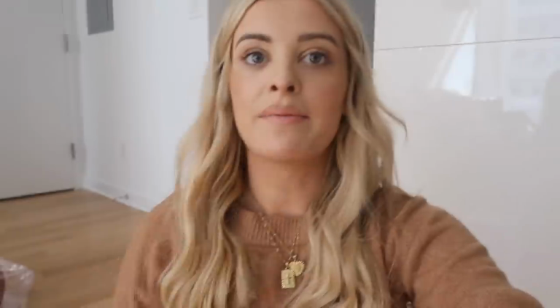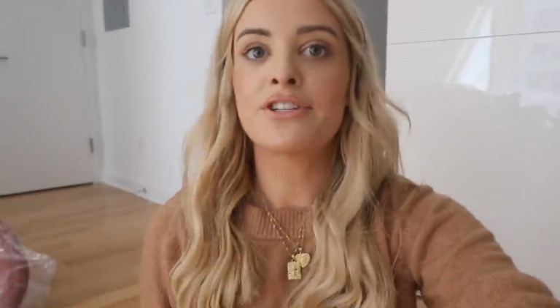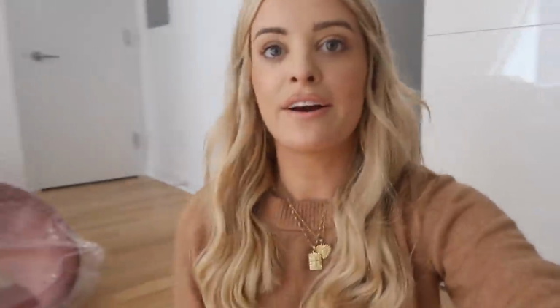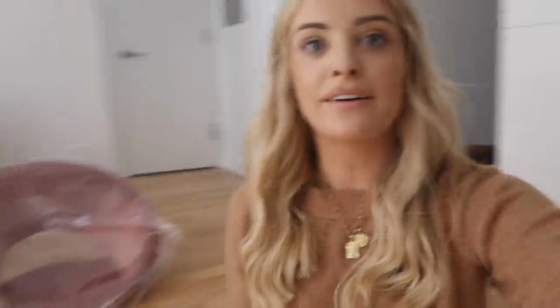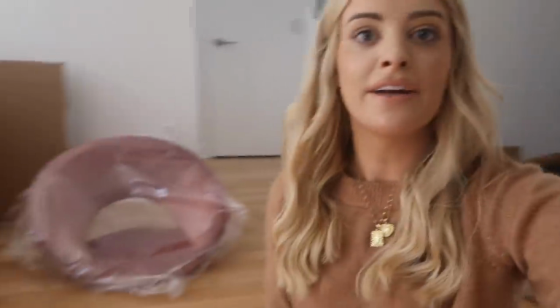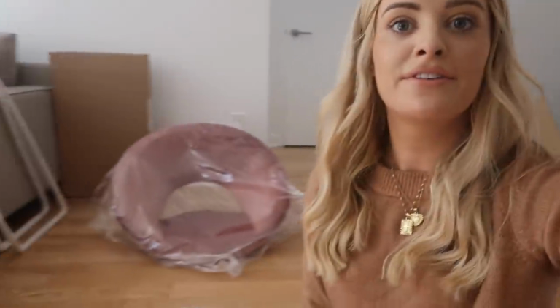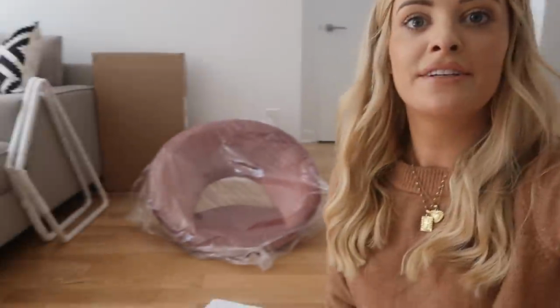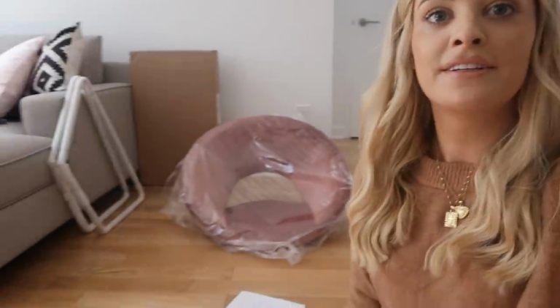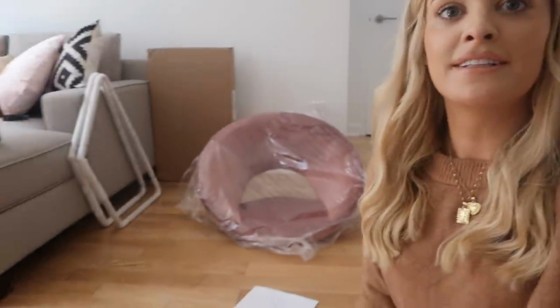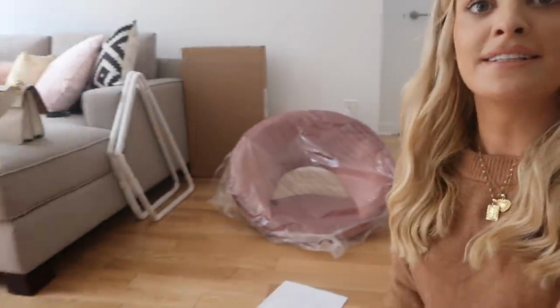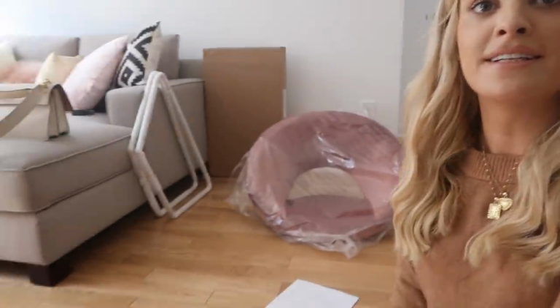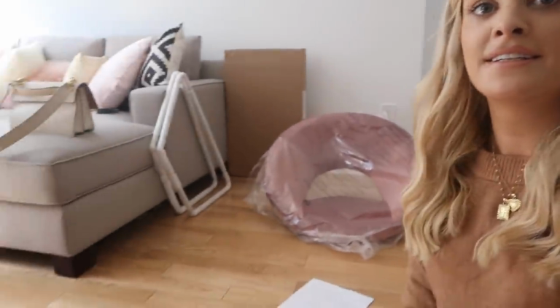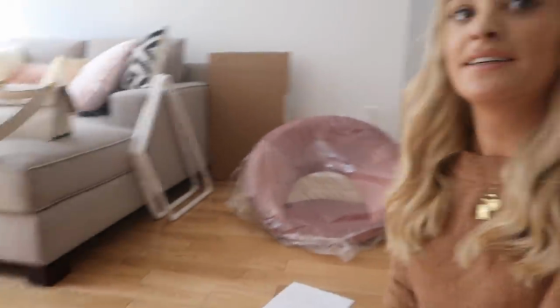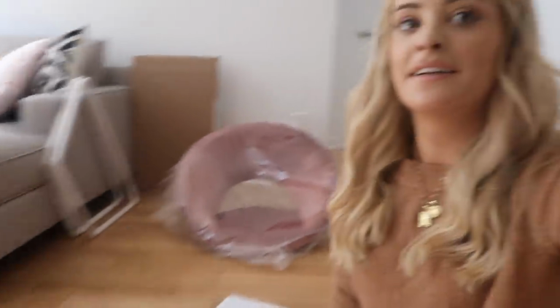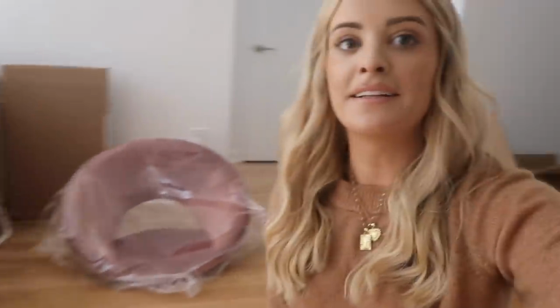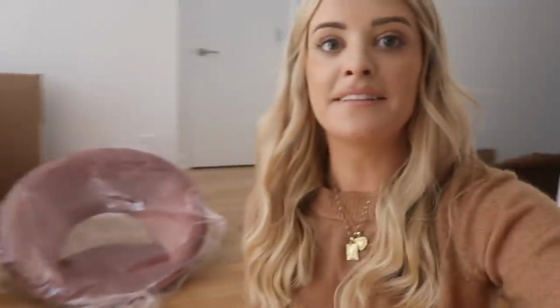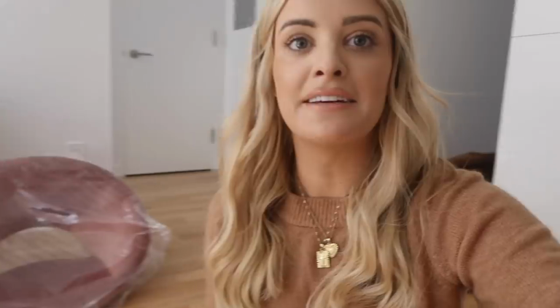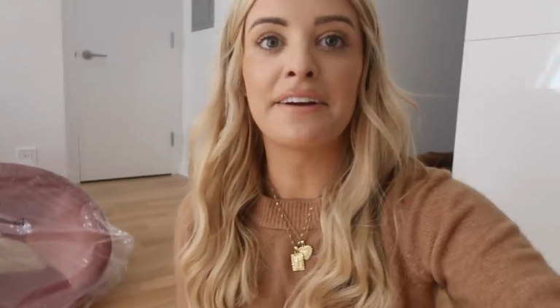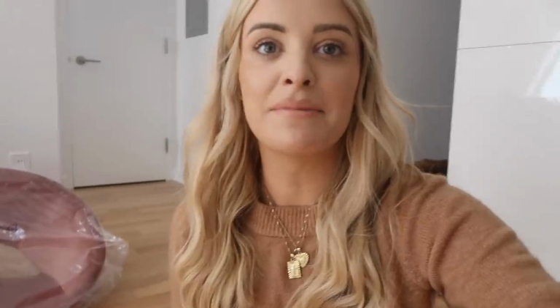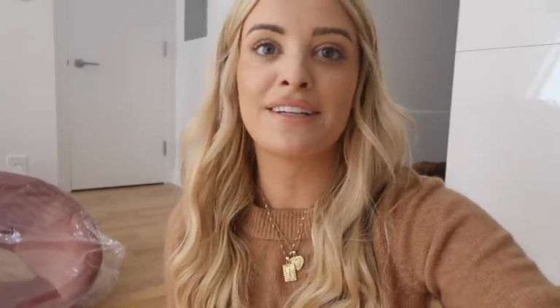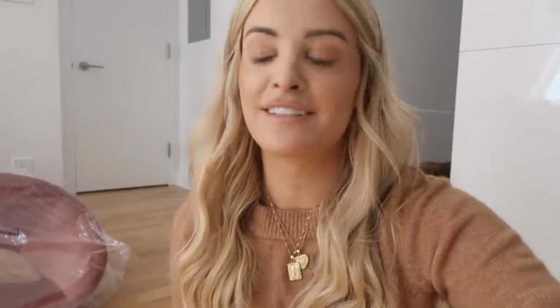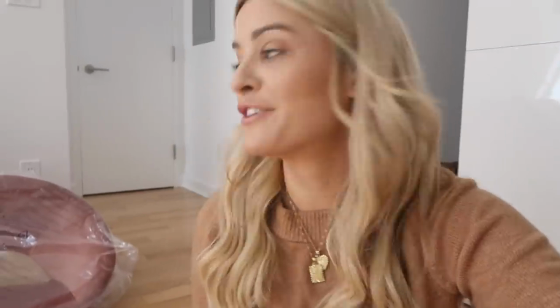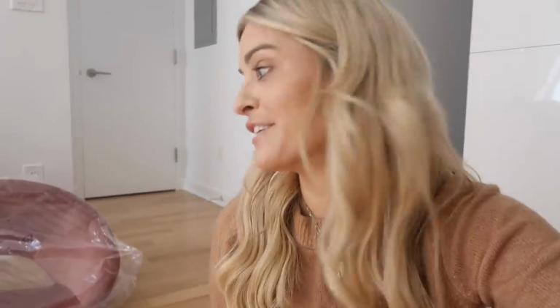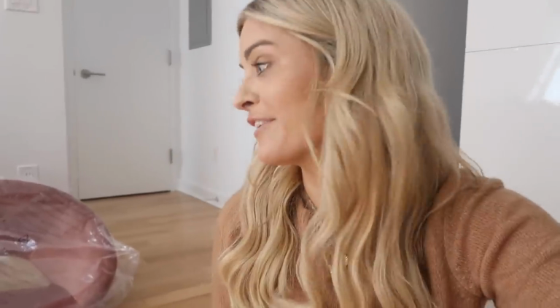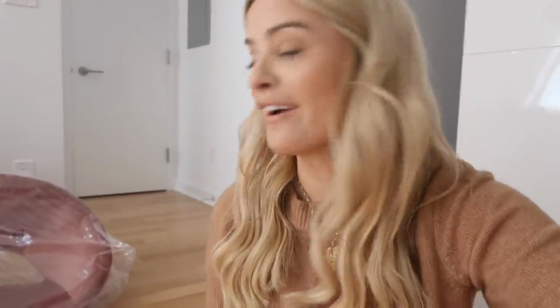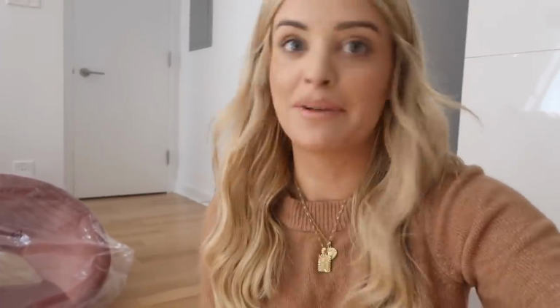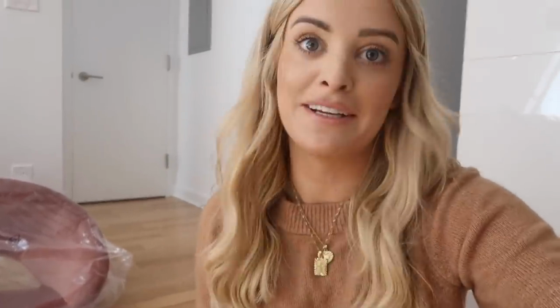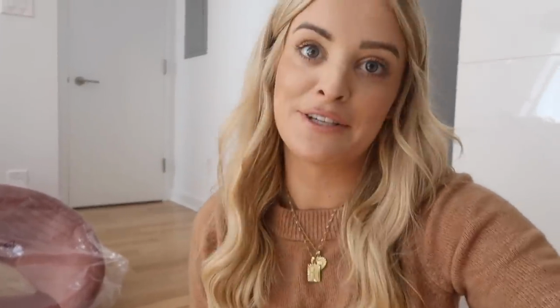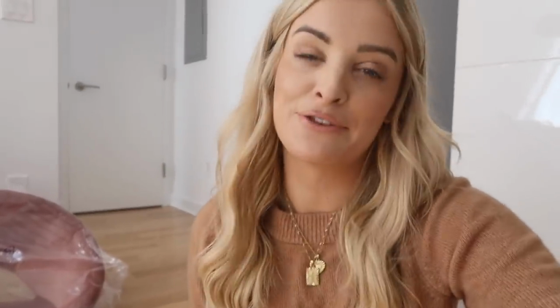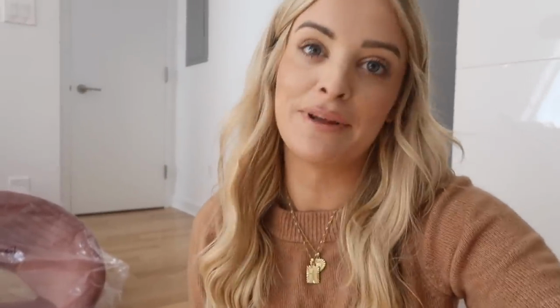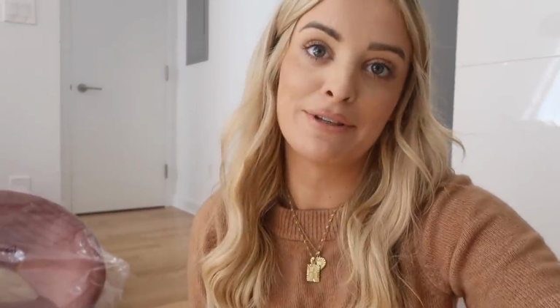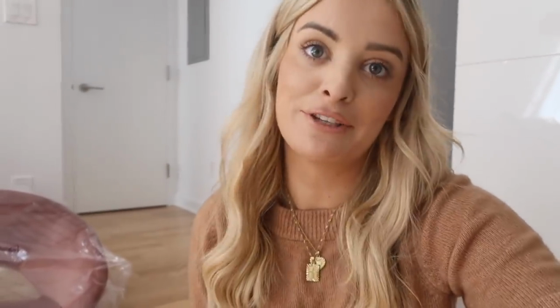My chair arrived! This is it. Let's see if I can build it. It doesn't look that complicated so I should be able to.